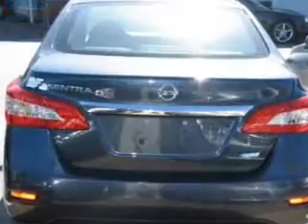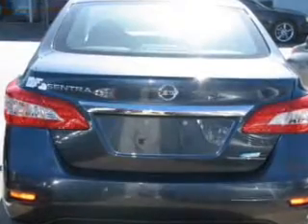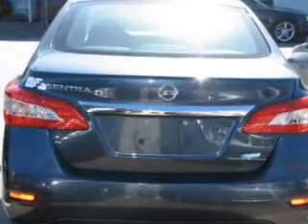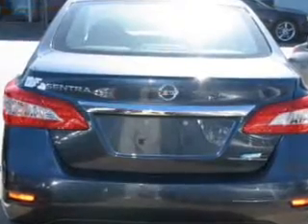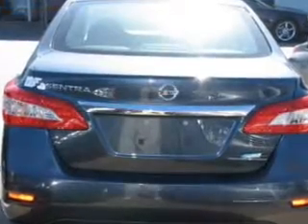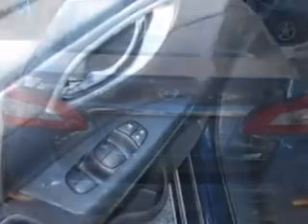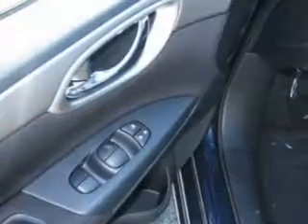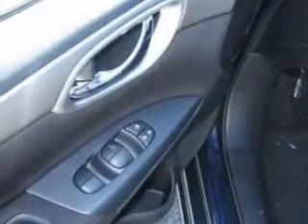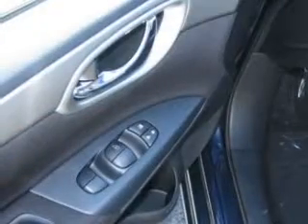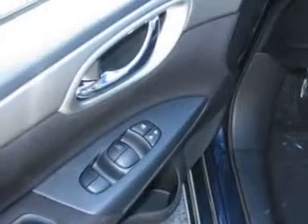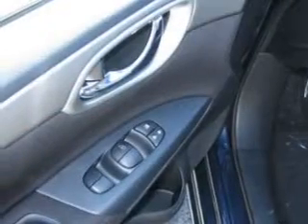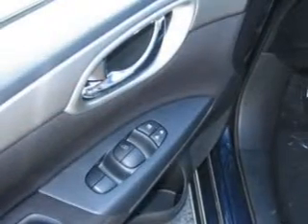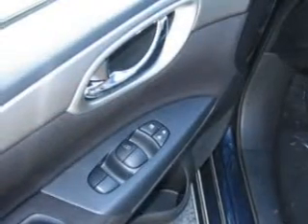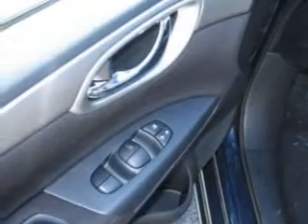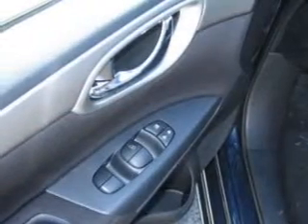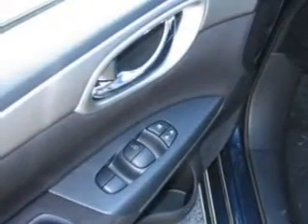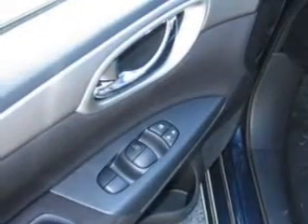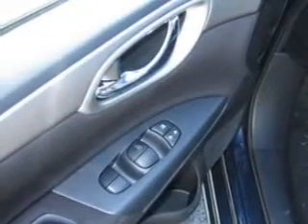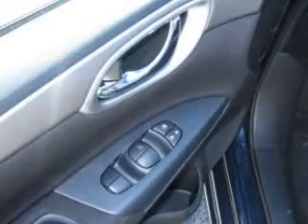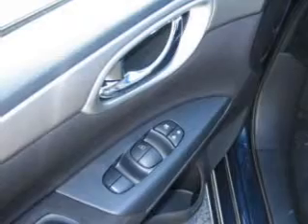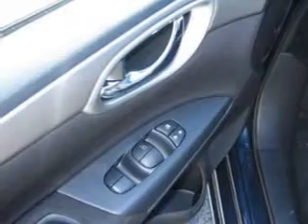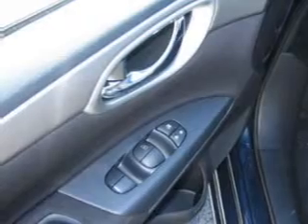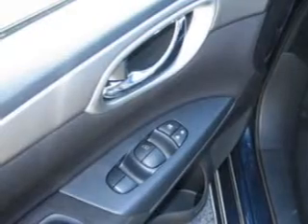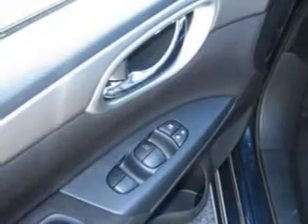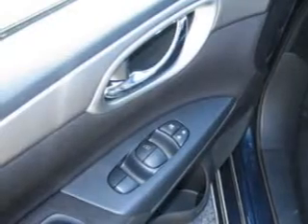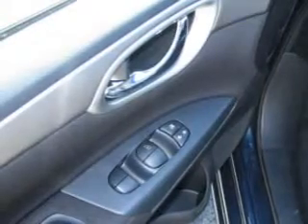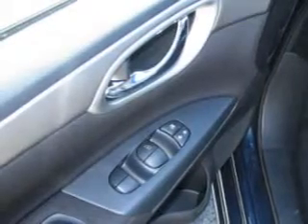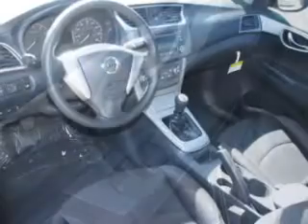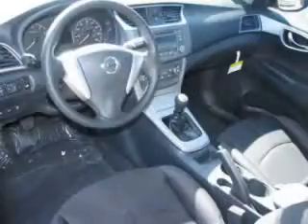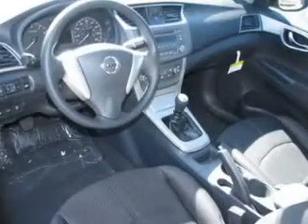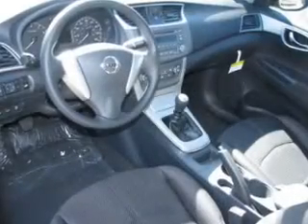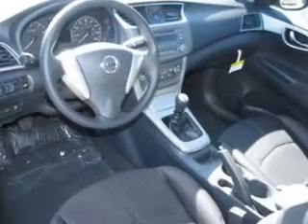Power door locks, power windows, an AM-FM stereo with a CD player, power mirrors, power steering, and air conditioning.